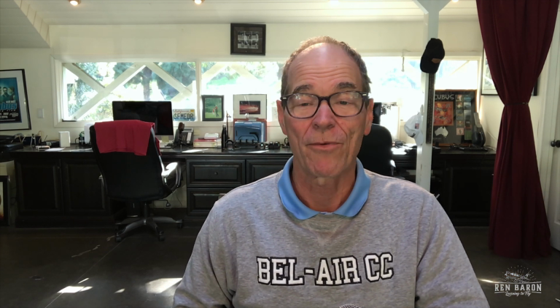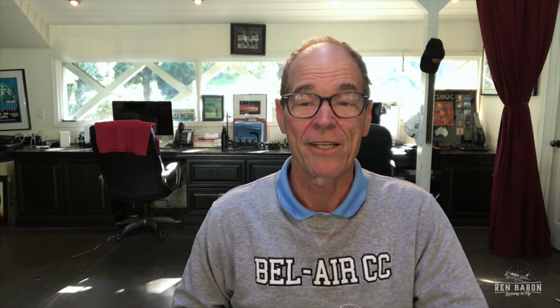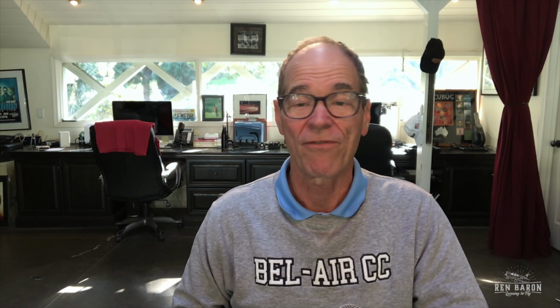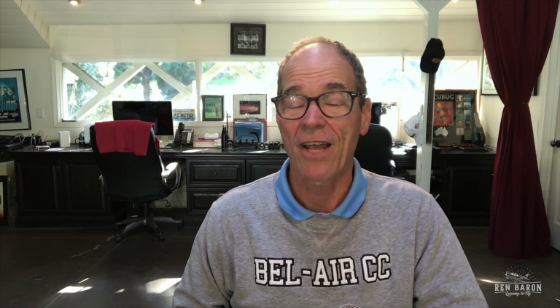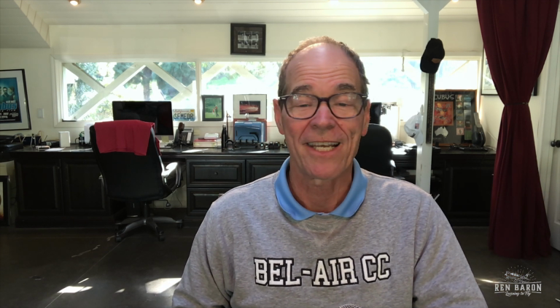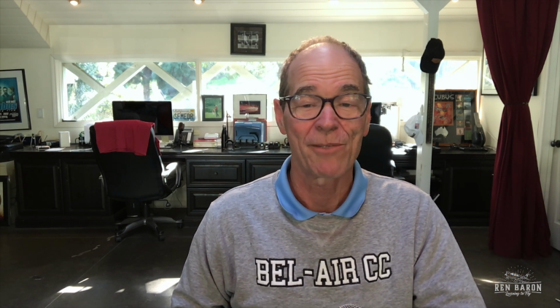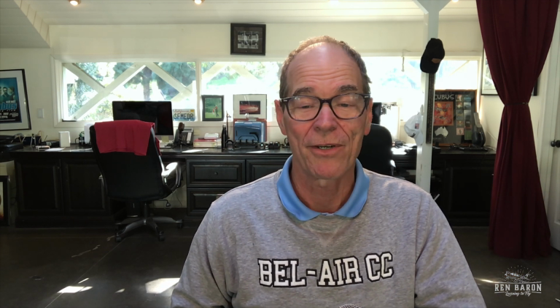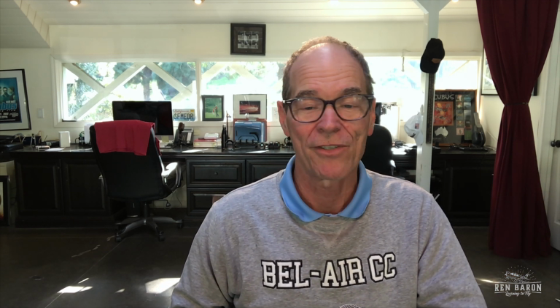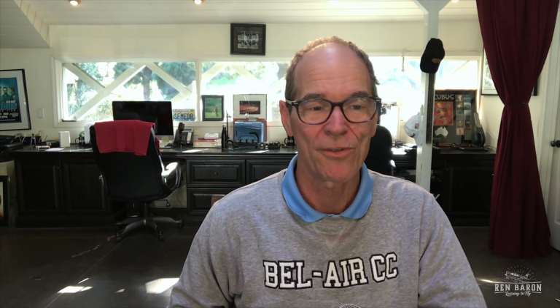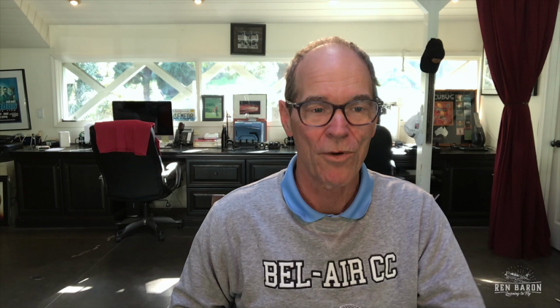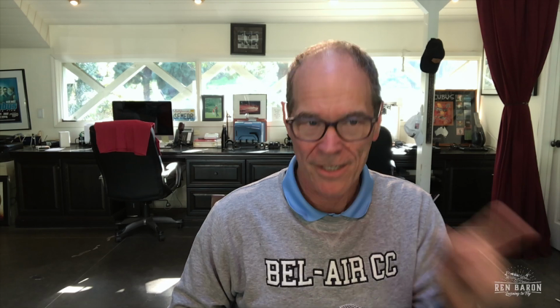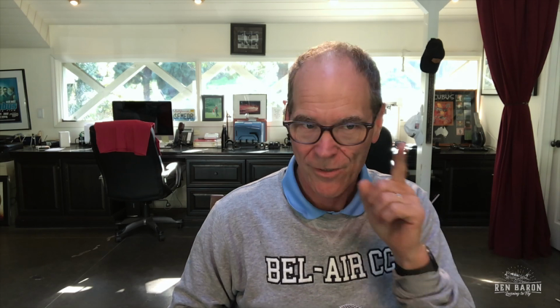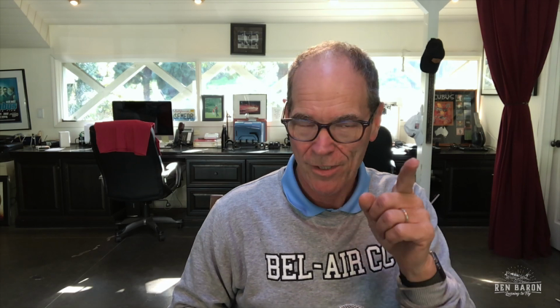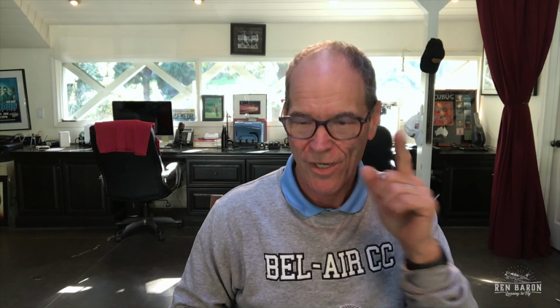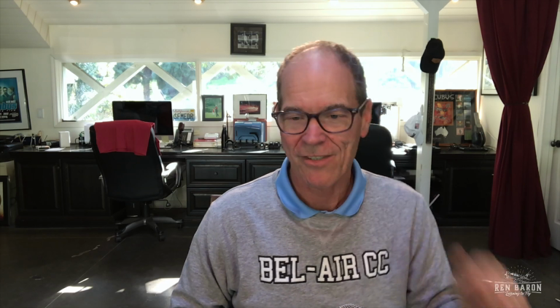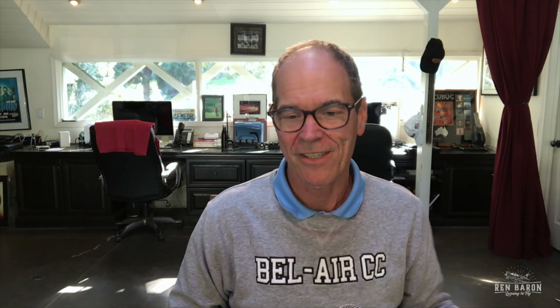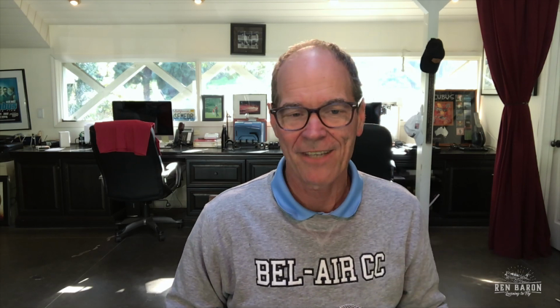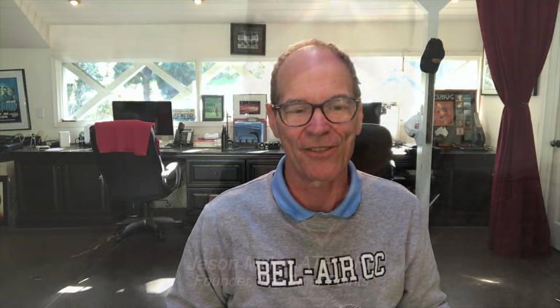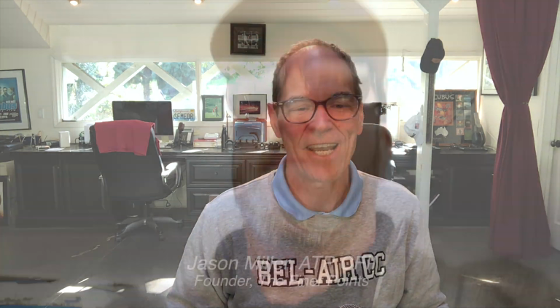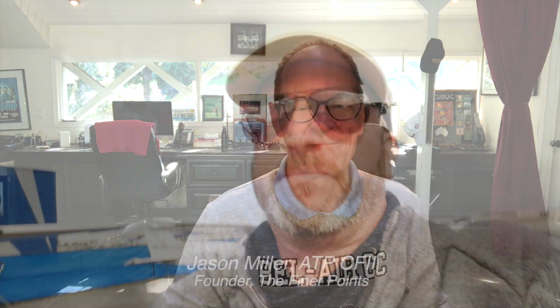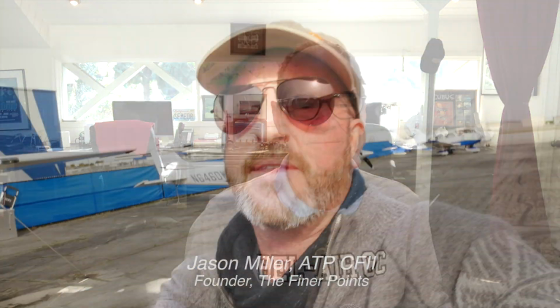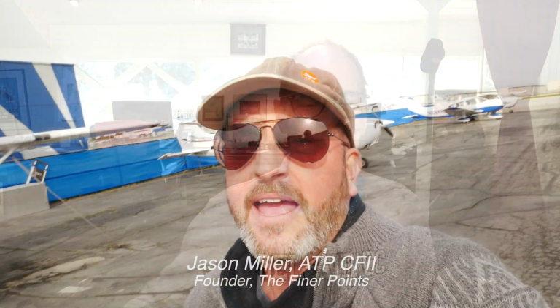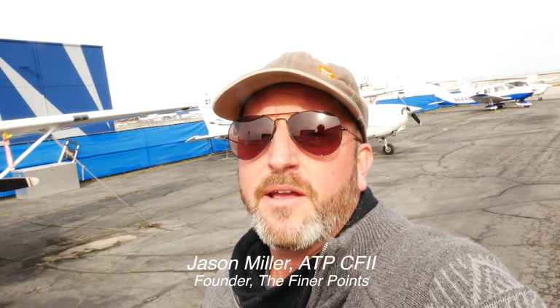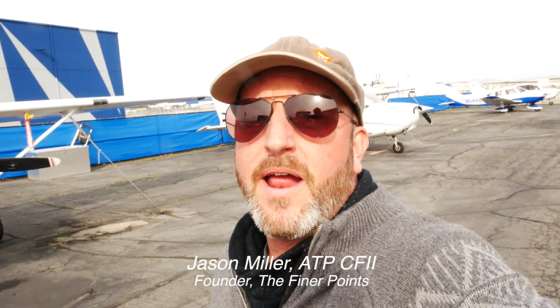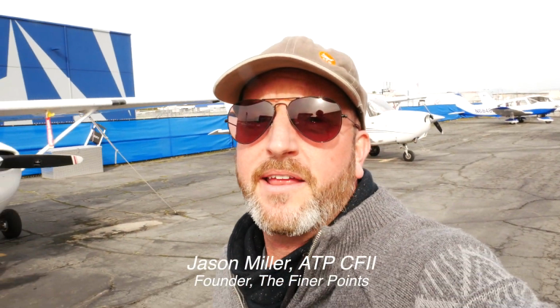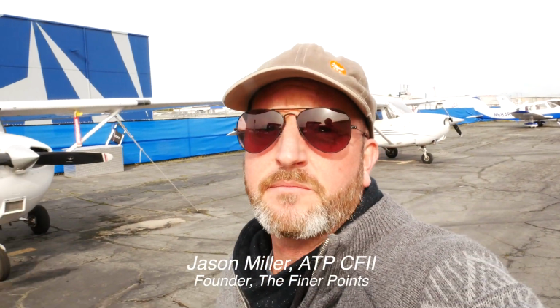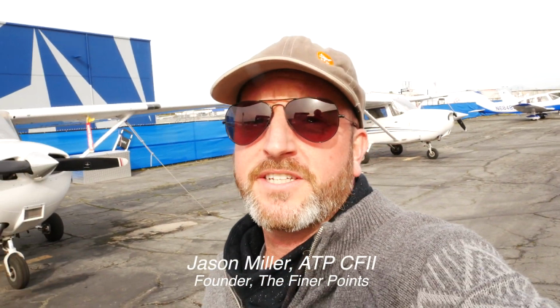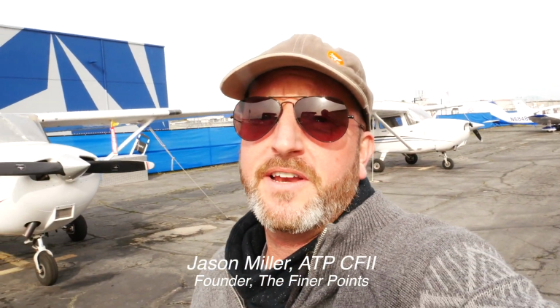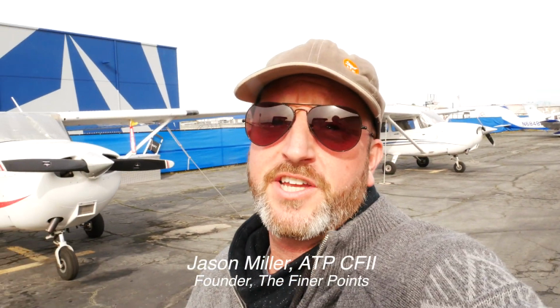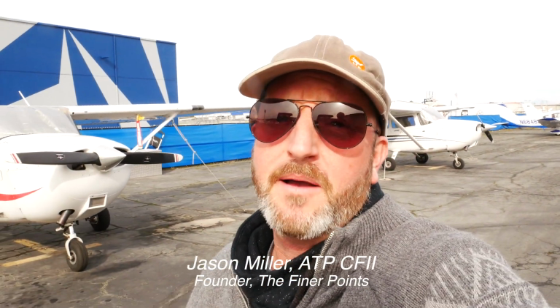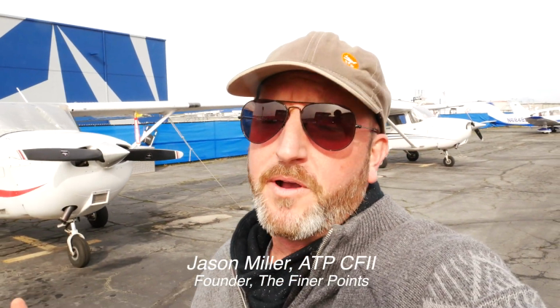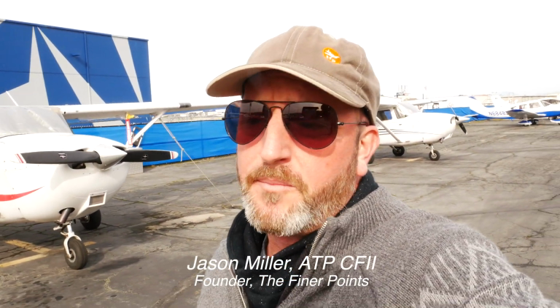So I decided to ask one of those smarter, more talented, more experienced pilots than myself — and that's none other than Jason Miller, top CFI and founder of the Finer Points podcast, and also the purveyor of some of the greatest flying experiences in the world. Here's what Jason had to say.